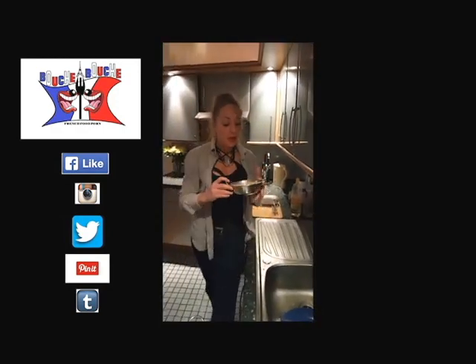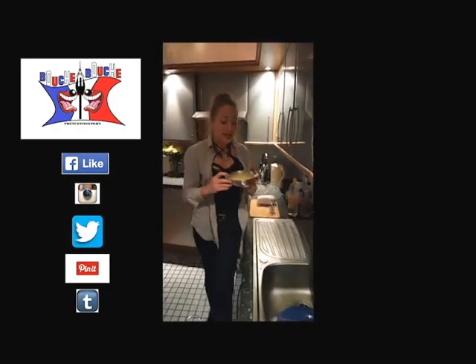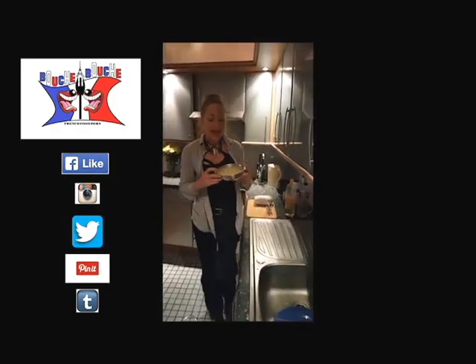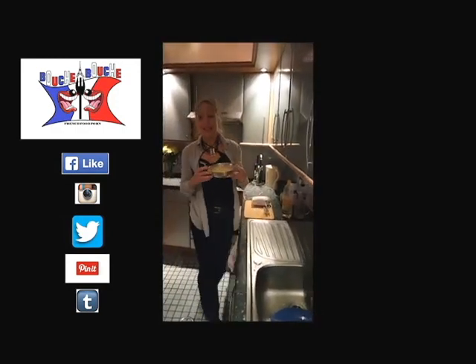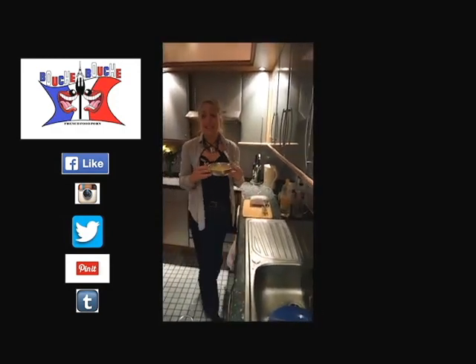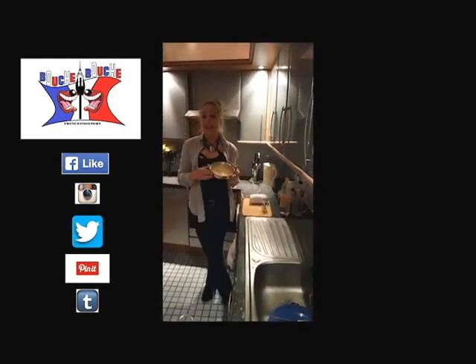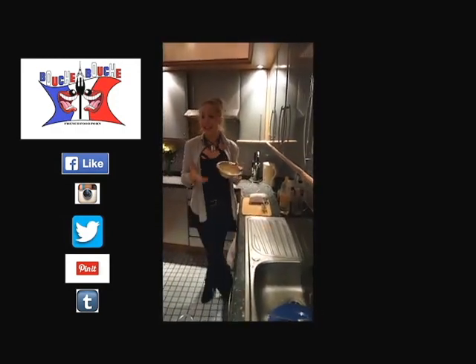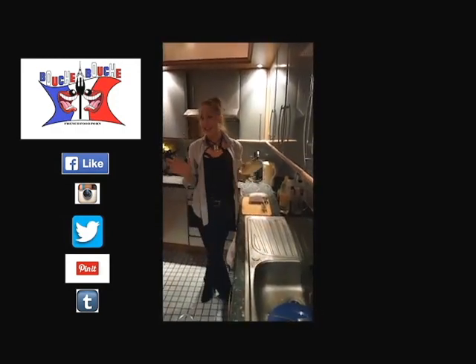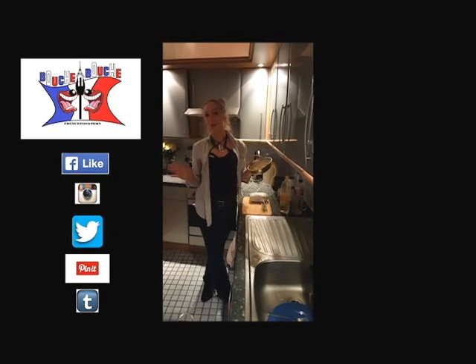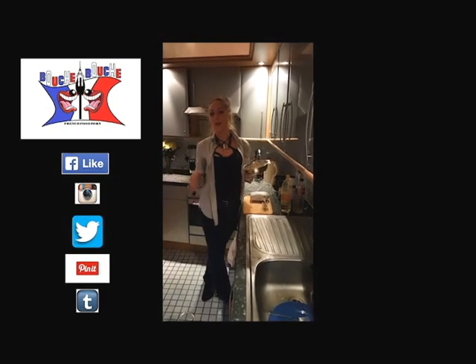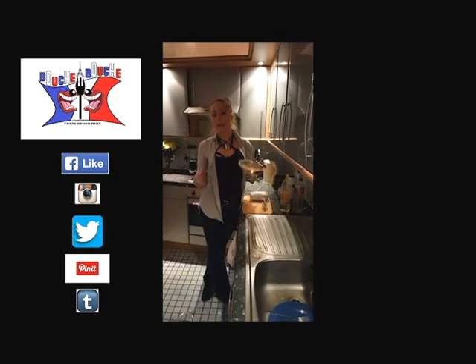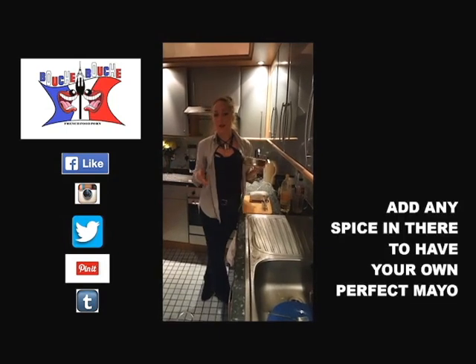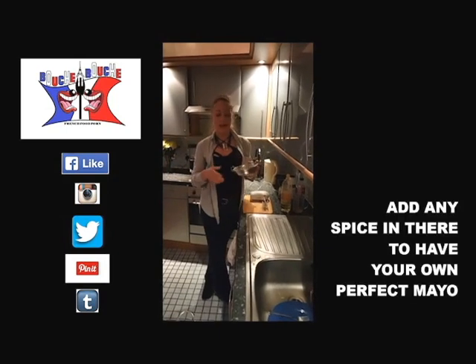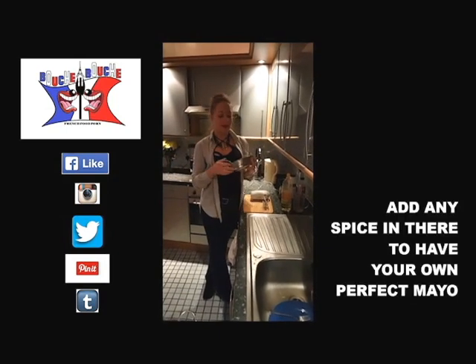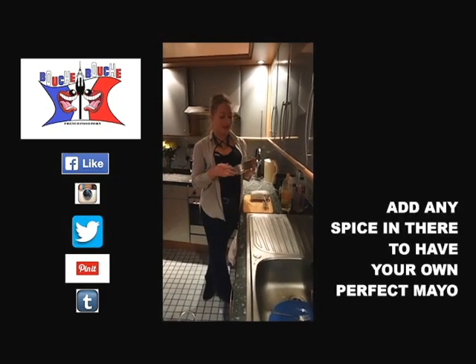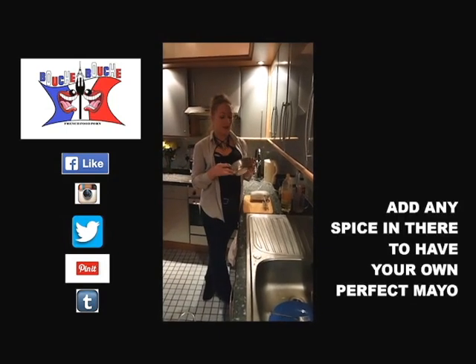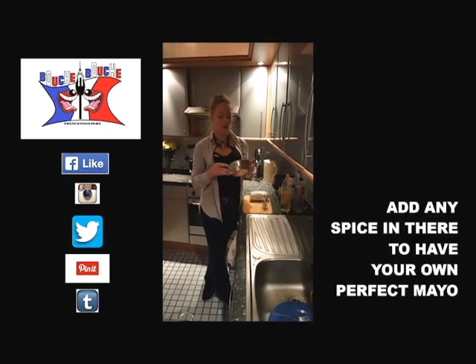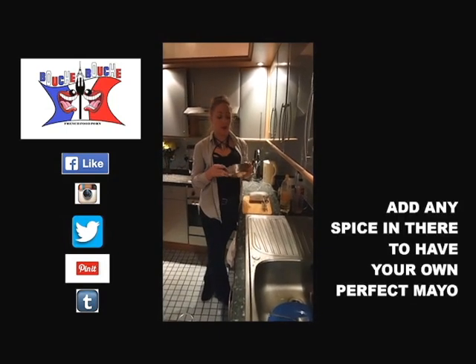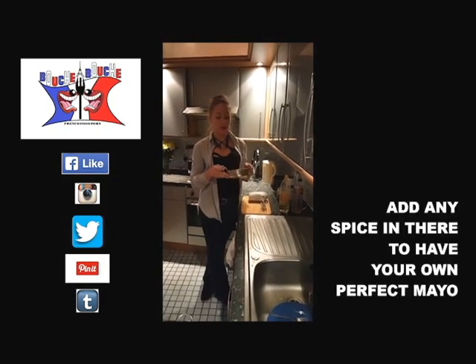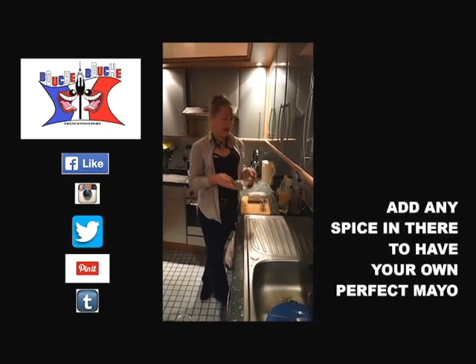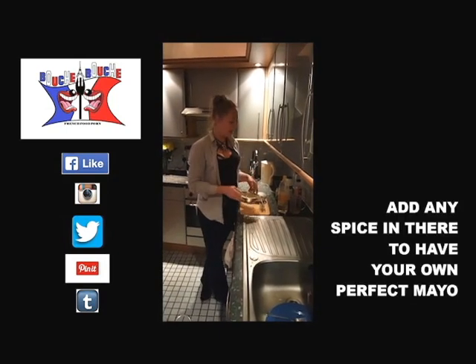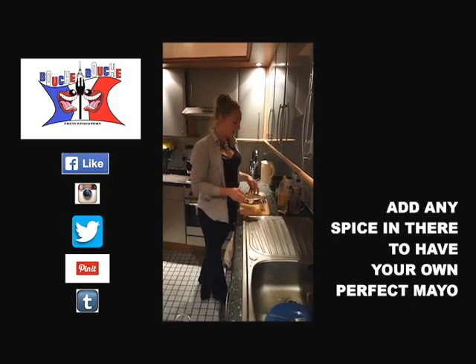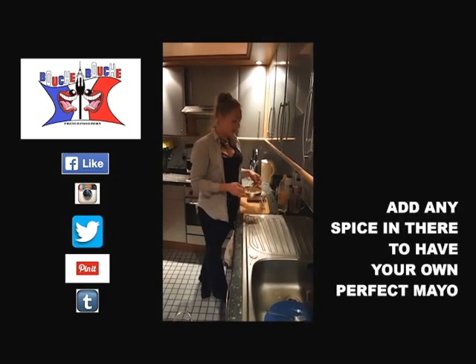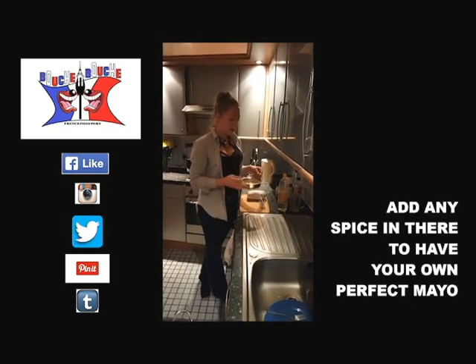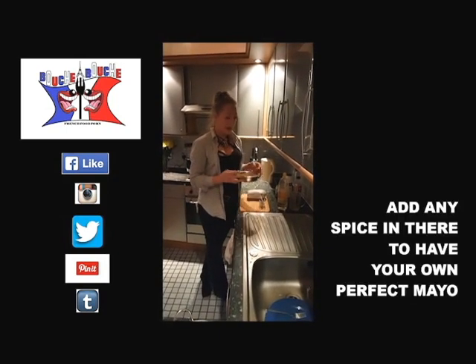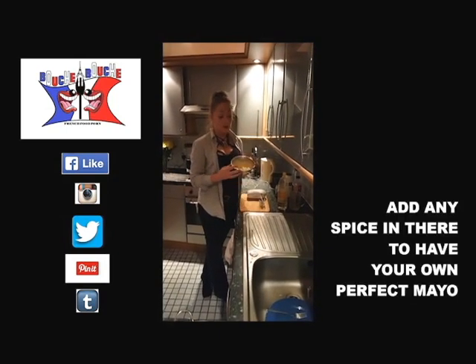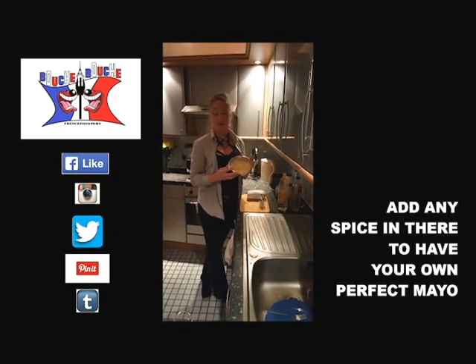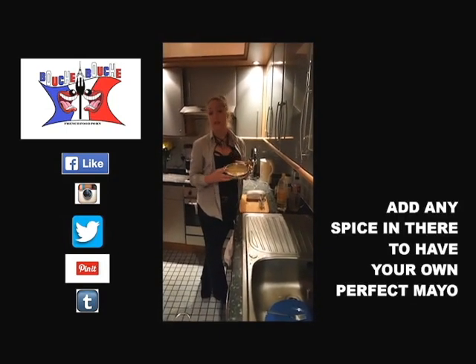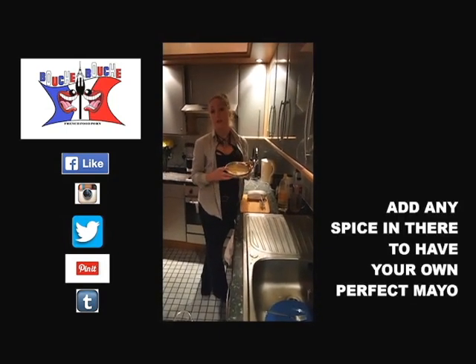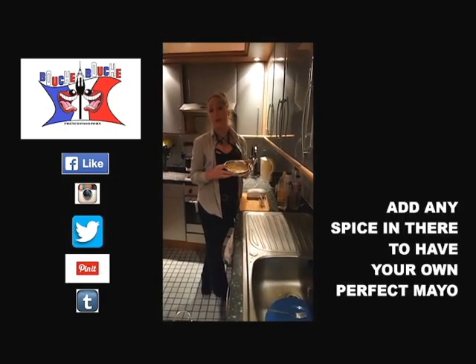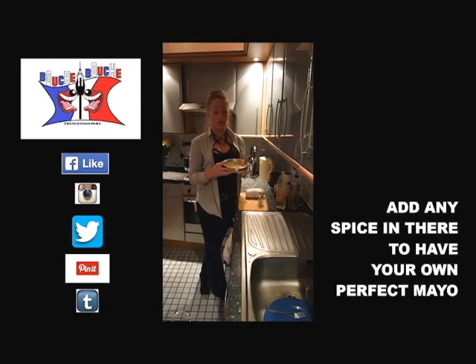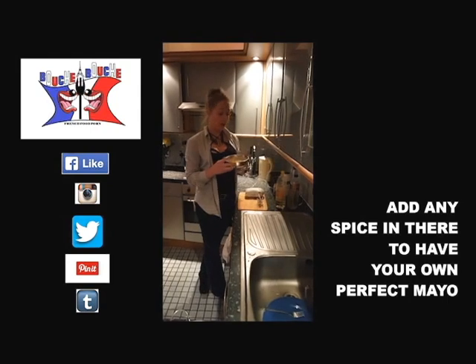You can add in there anything you want, like curry, basil, or what you like. And you can use it with what you want.